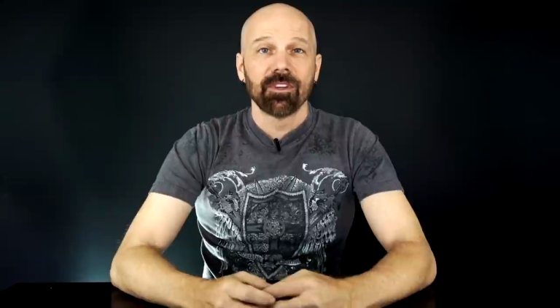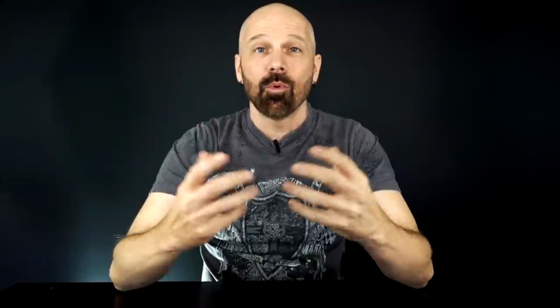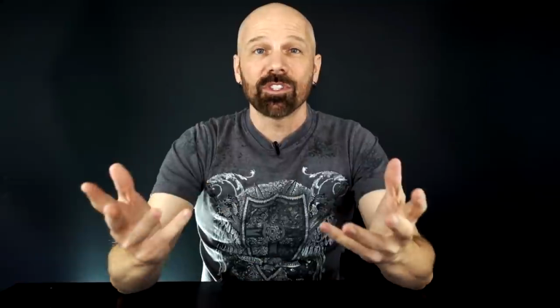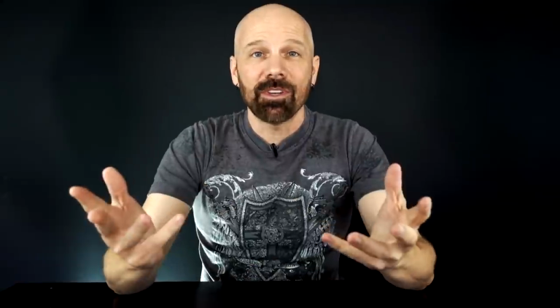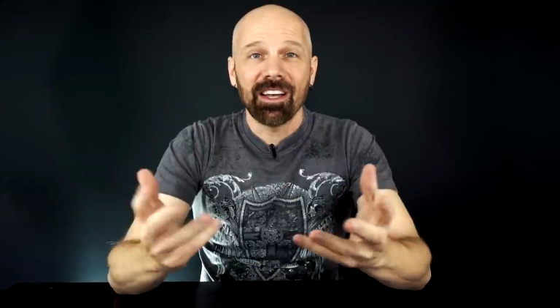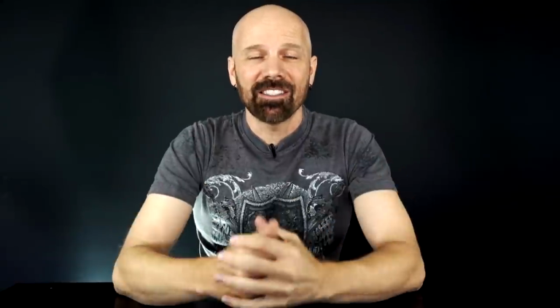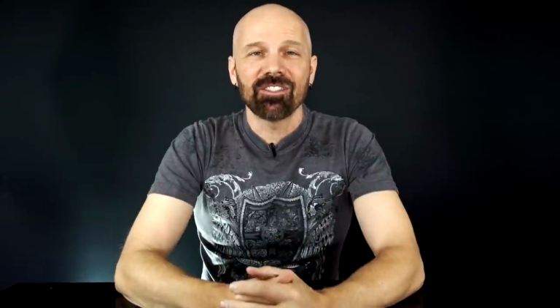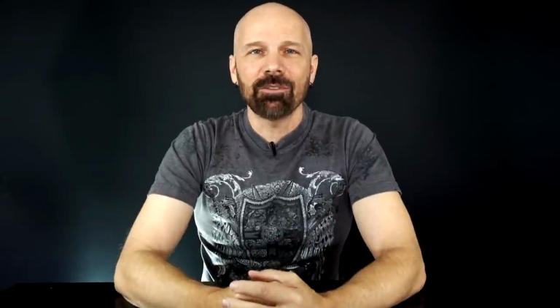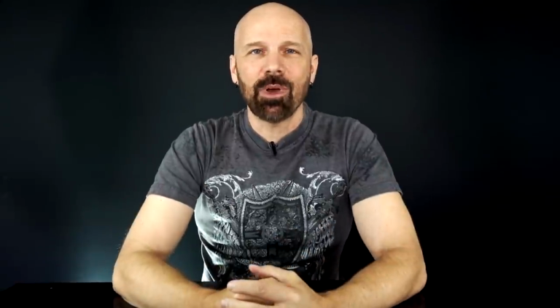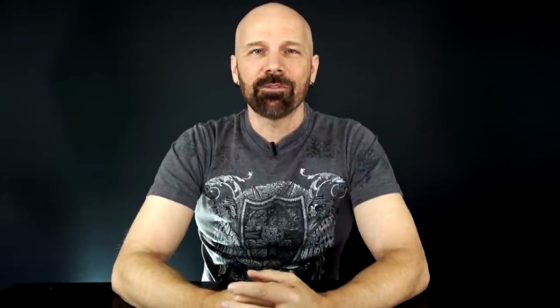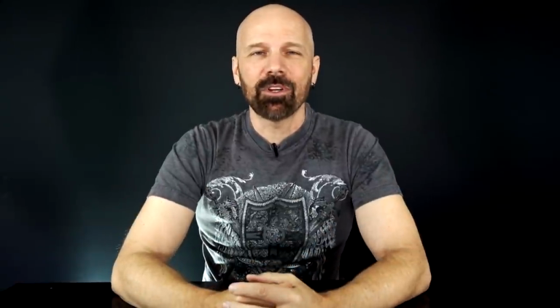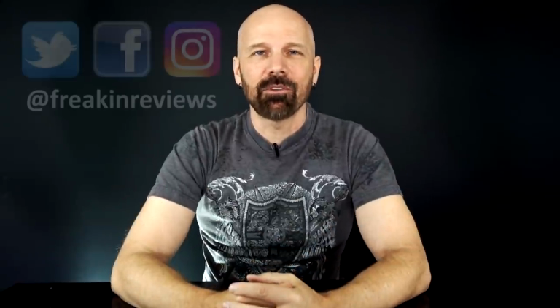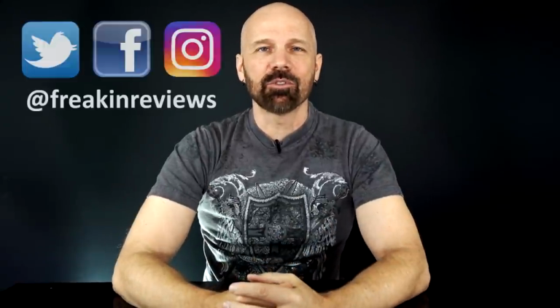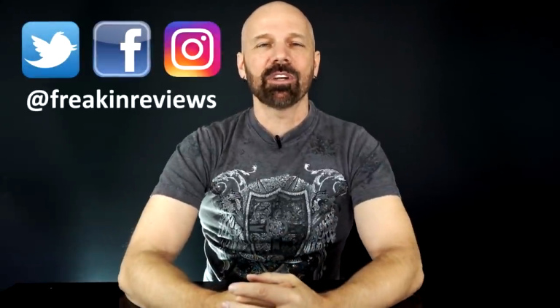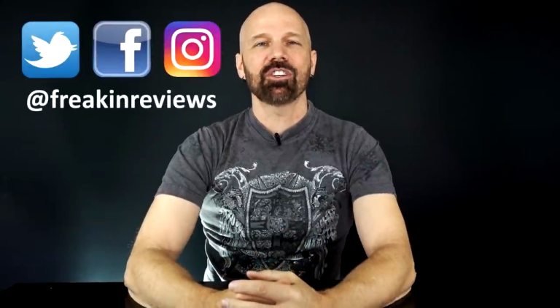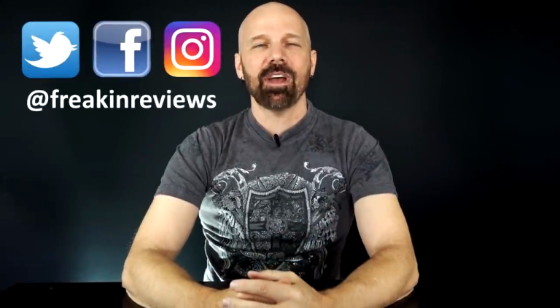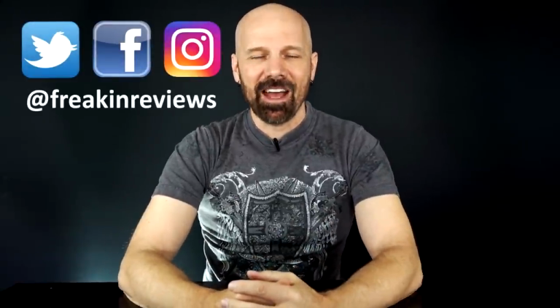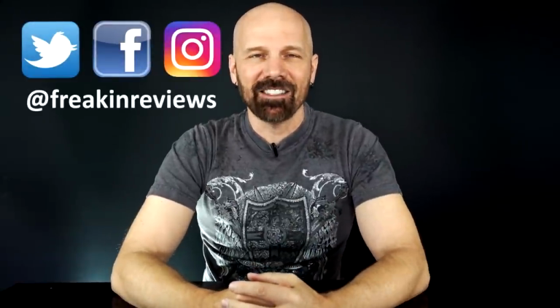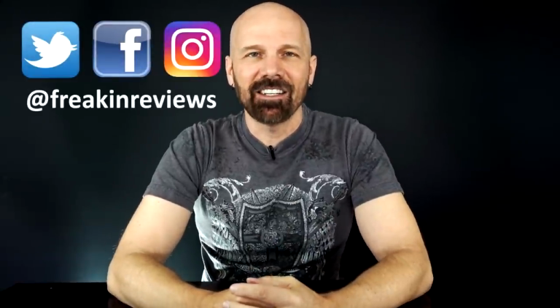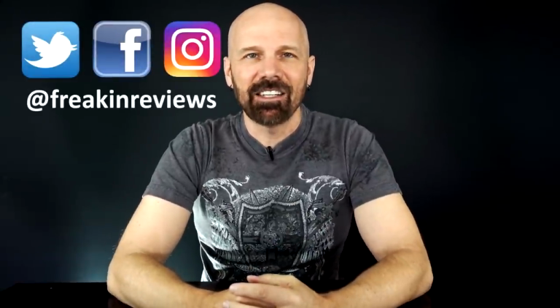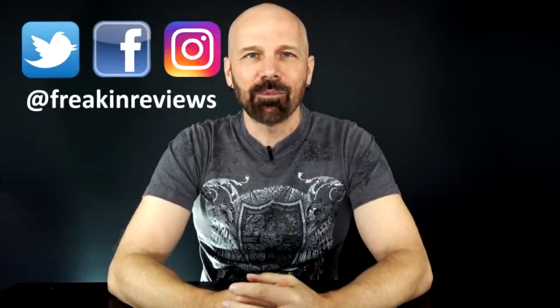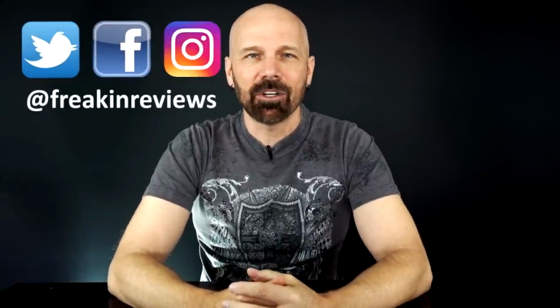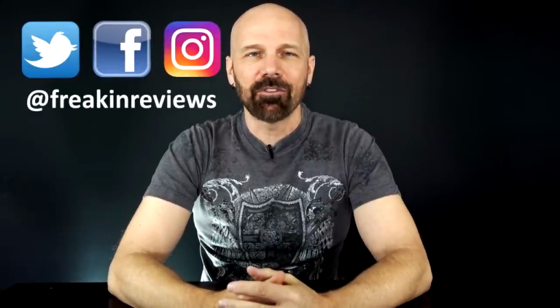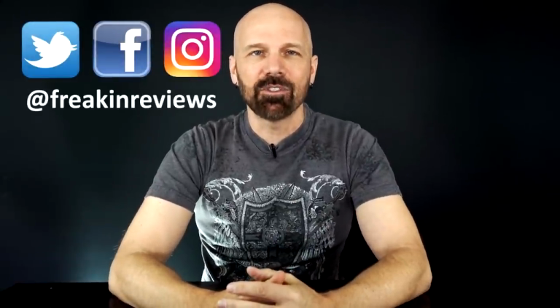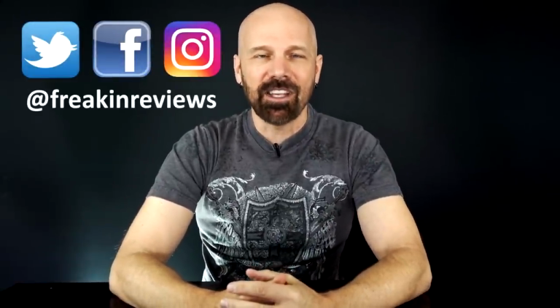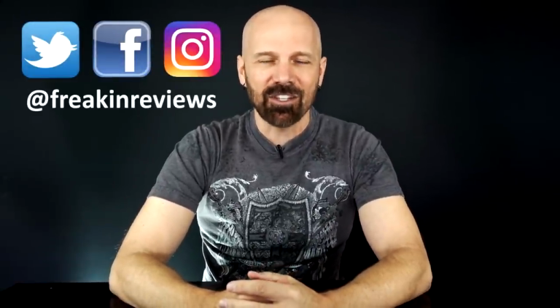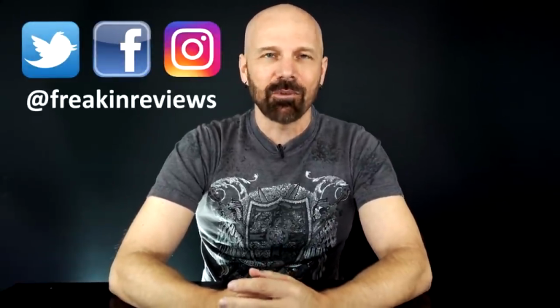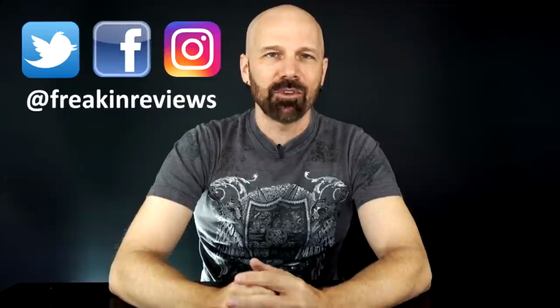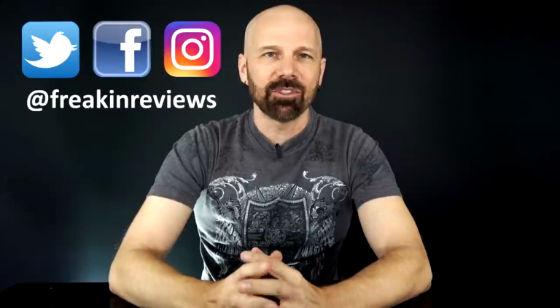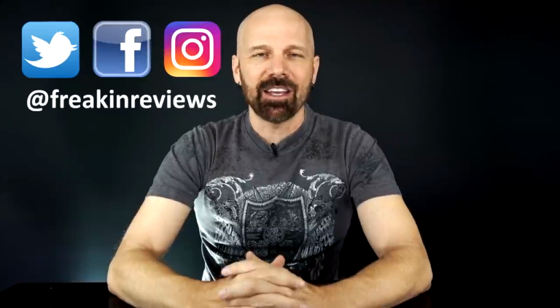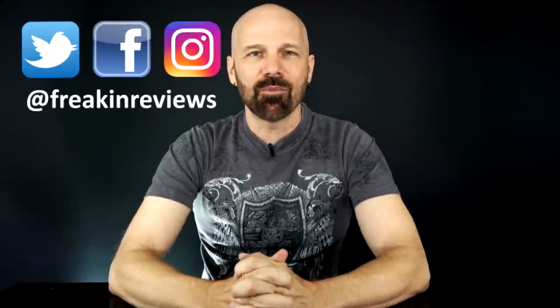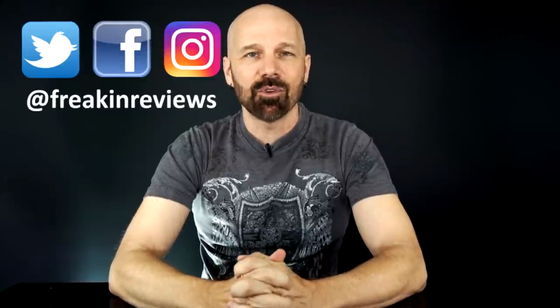What's up guys? This is James White with Freakin' Reviews bringing you as-seen-on-TV product reviews, gadget reviews, and more.